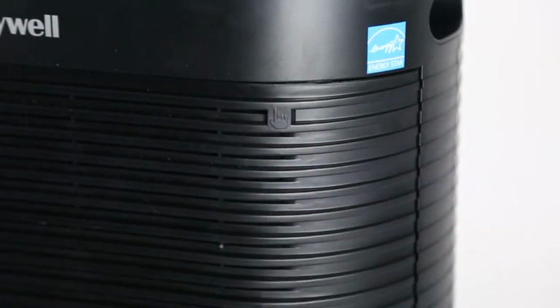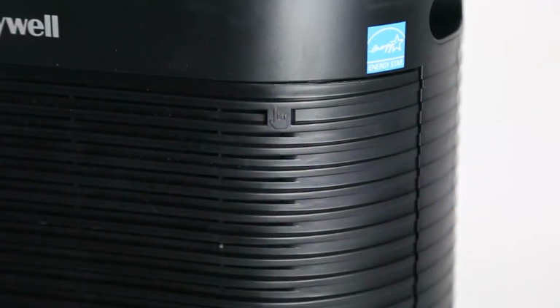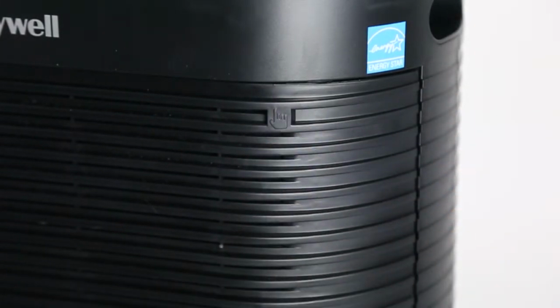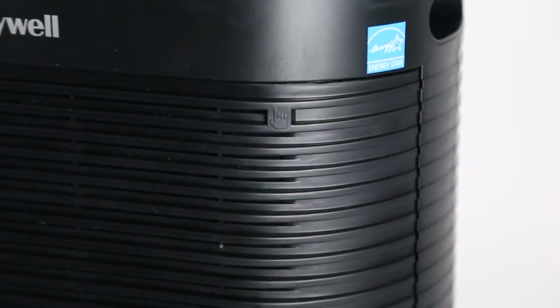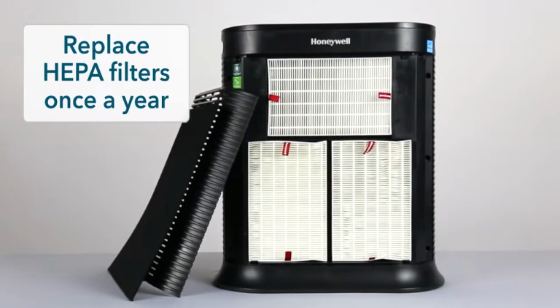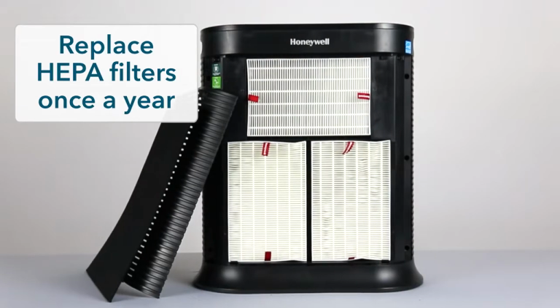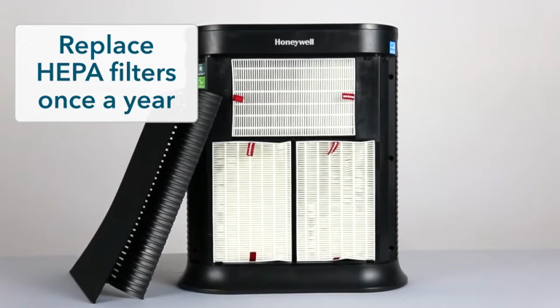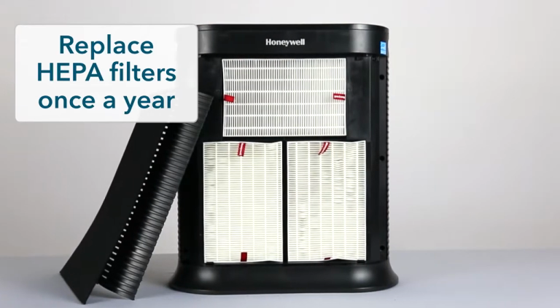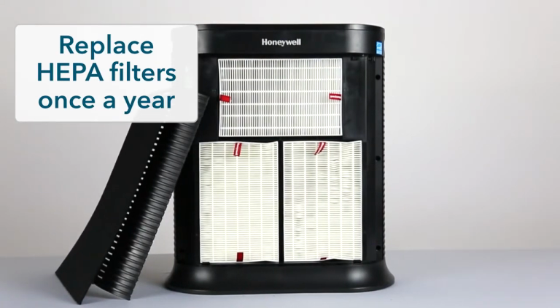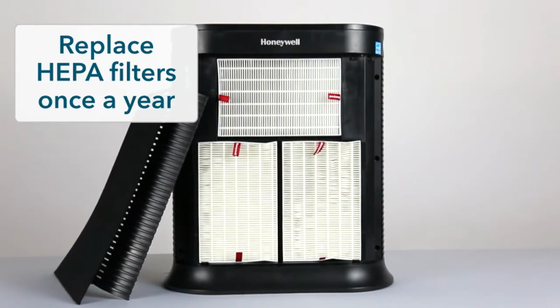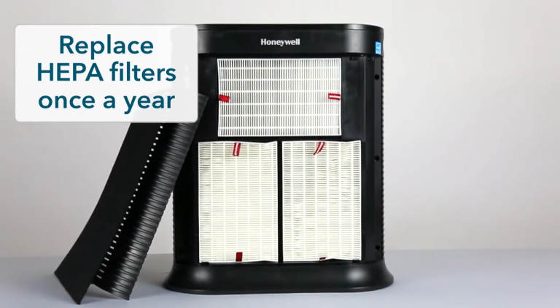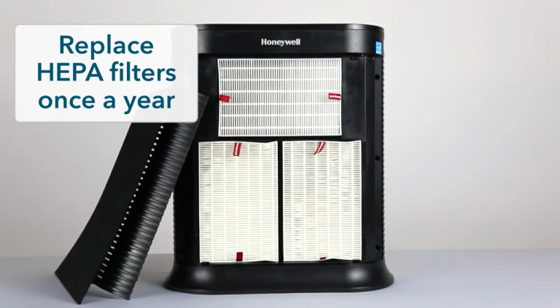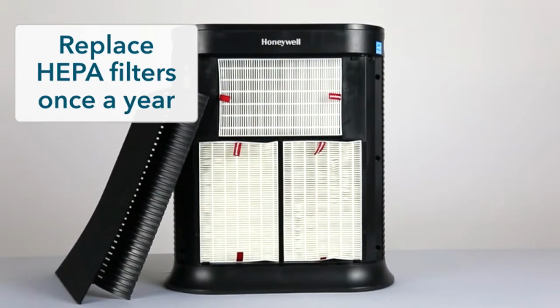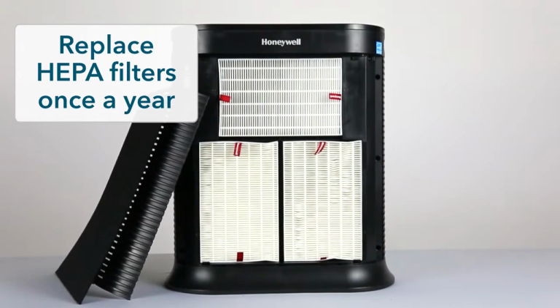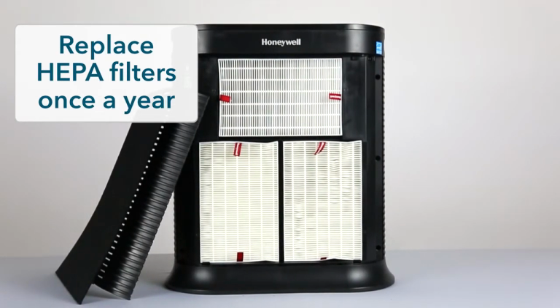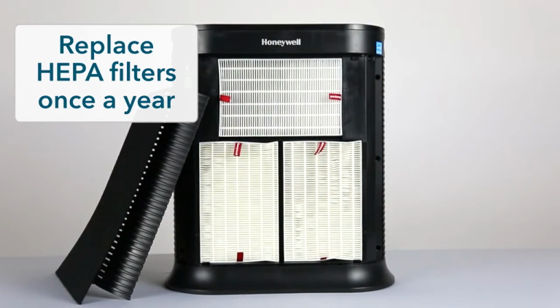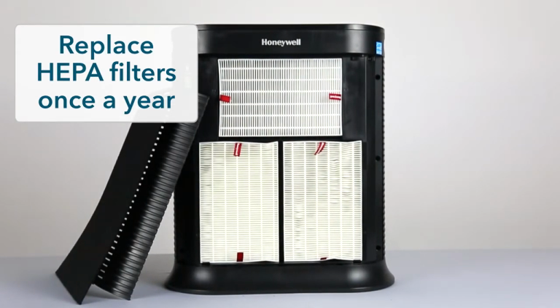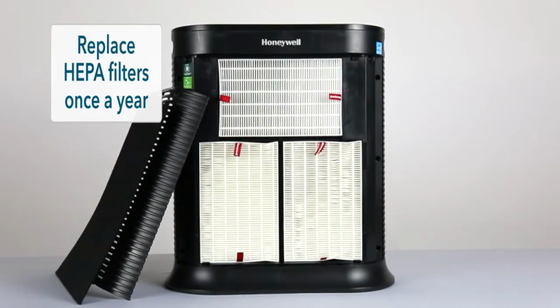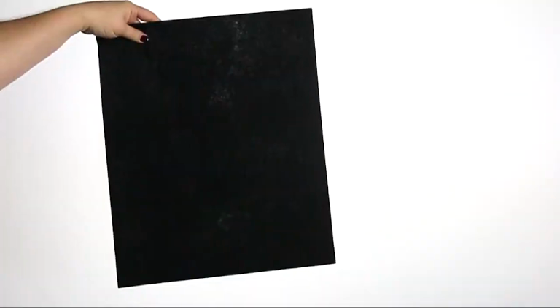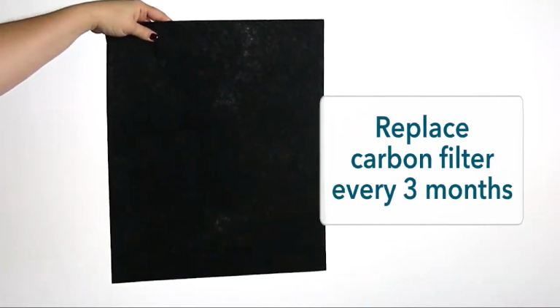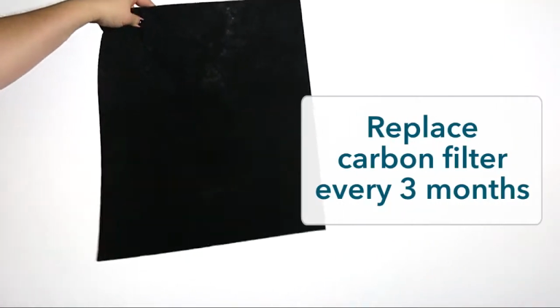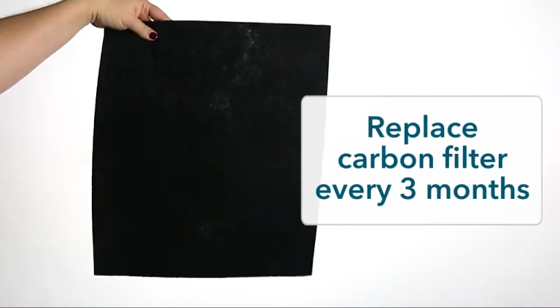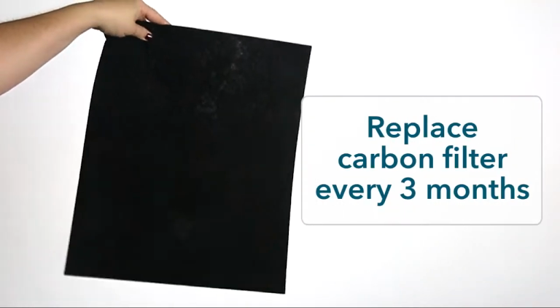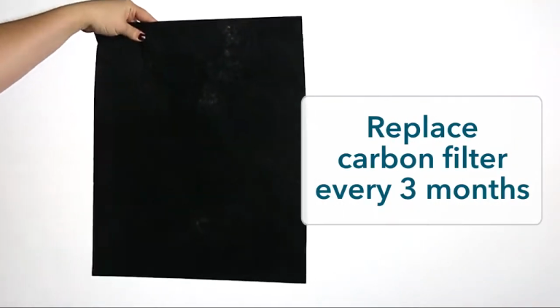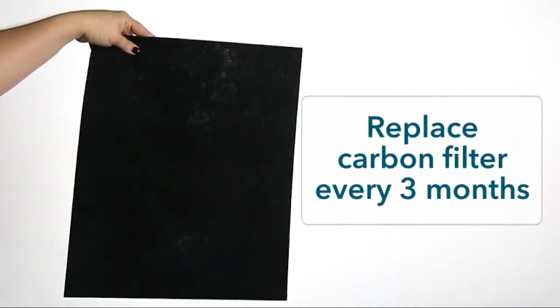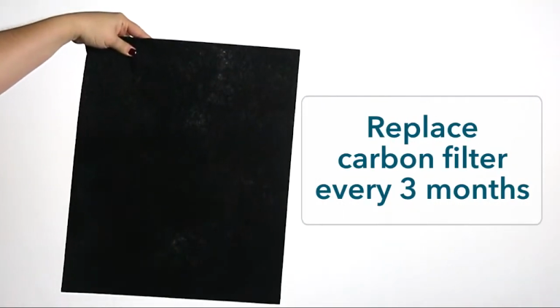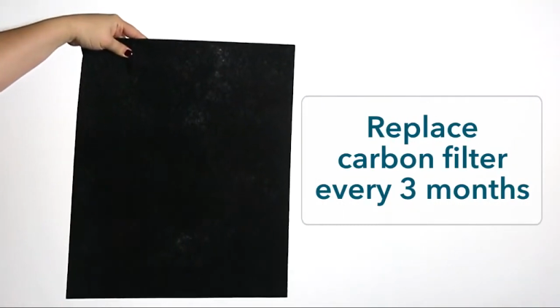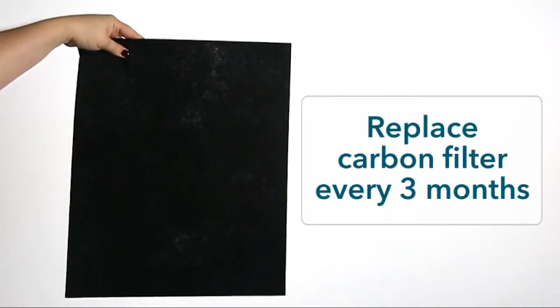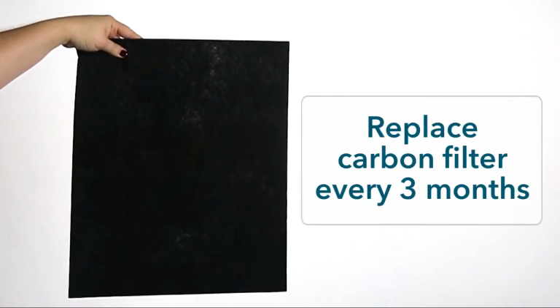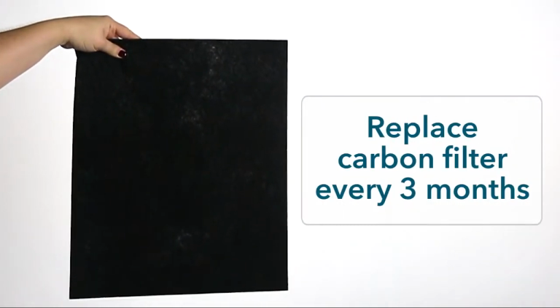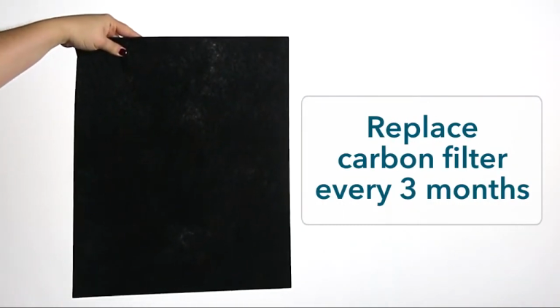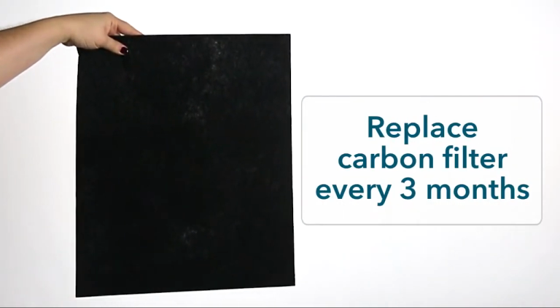The HEPA filters need to be replaced about once a year. The carbon pre-filter should be changed once every three months, depending on usage.